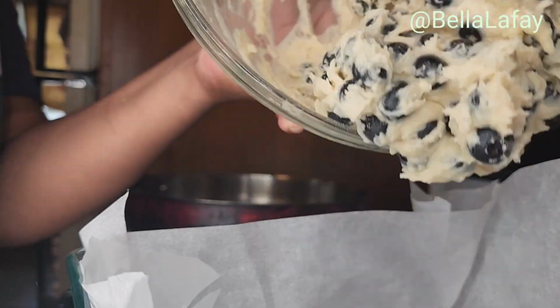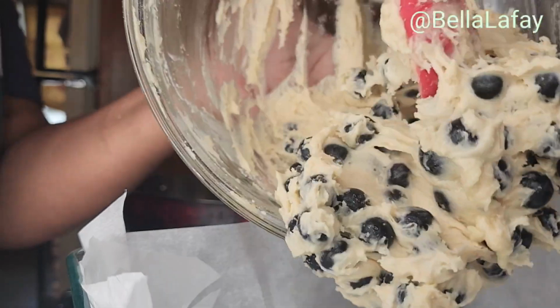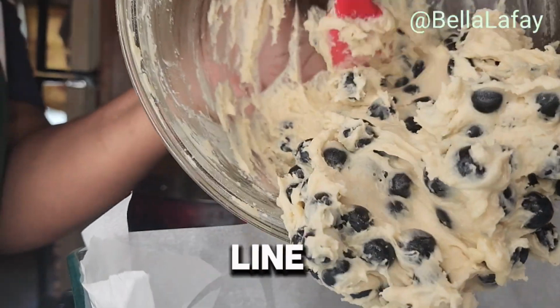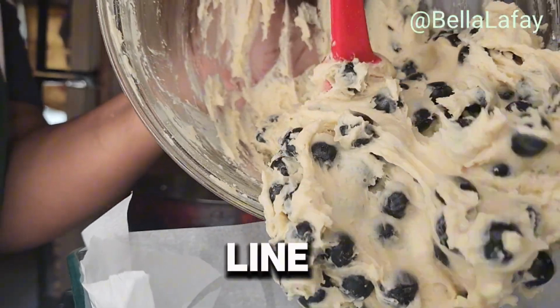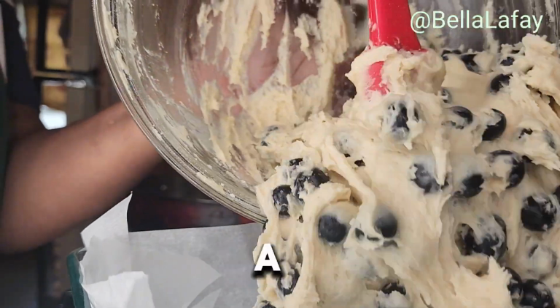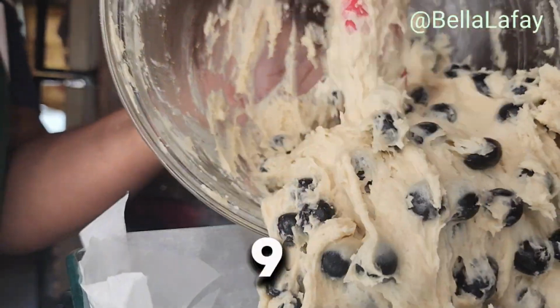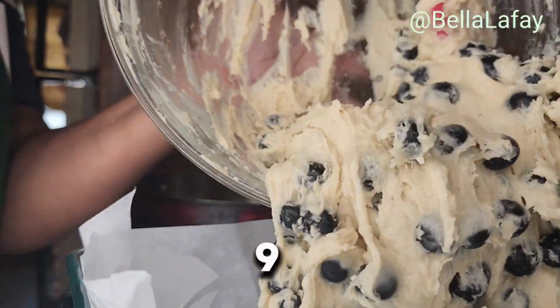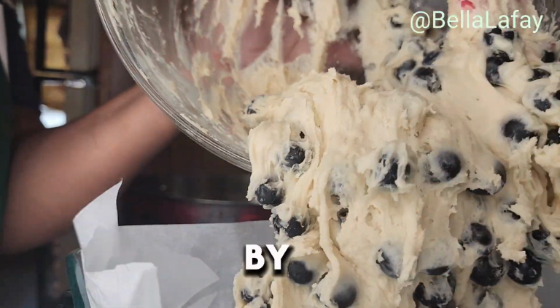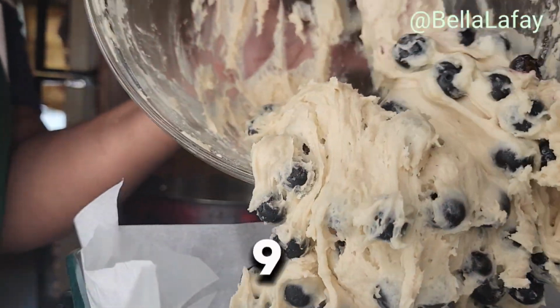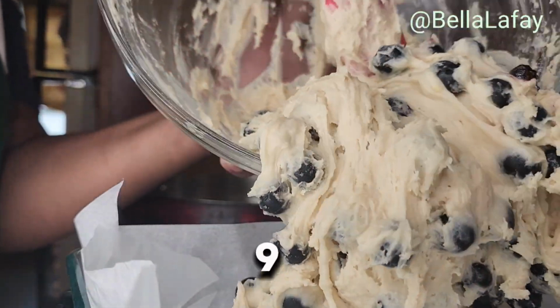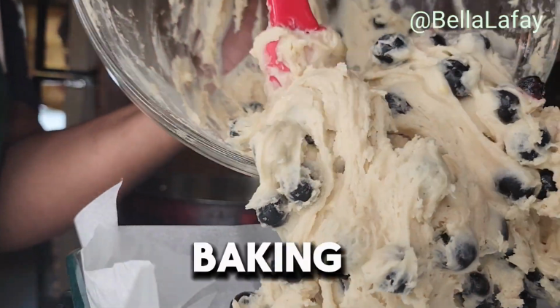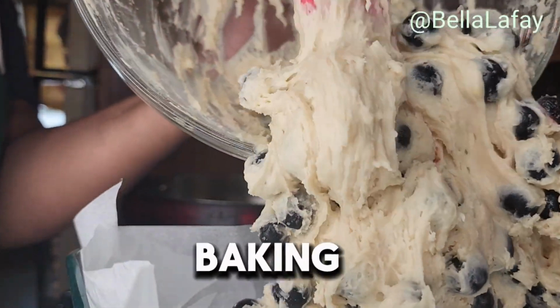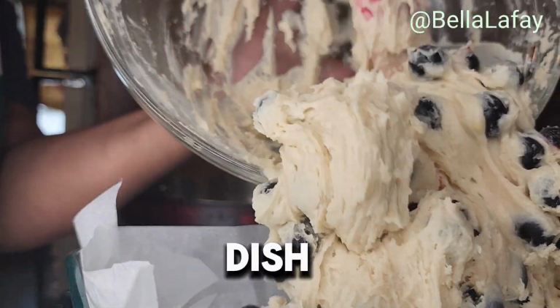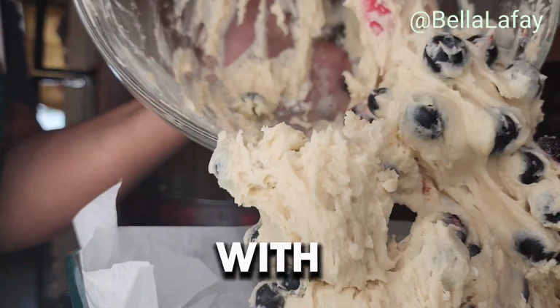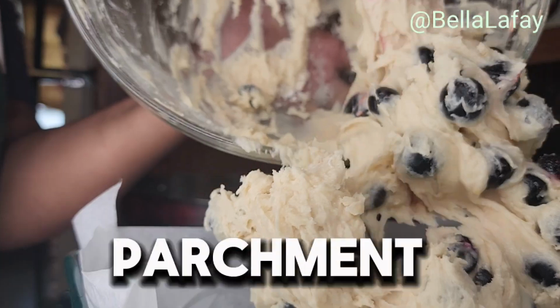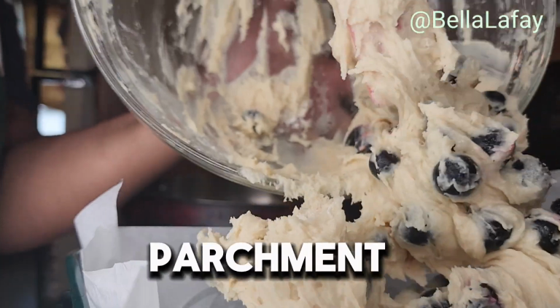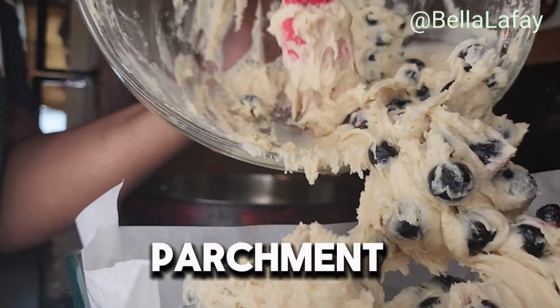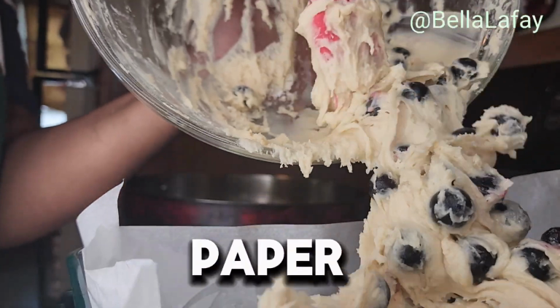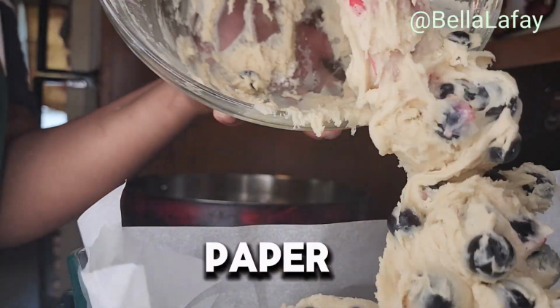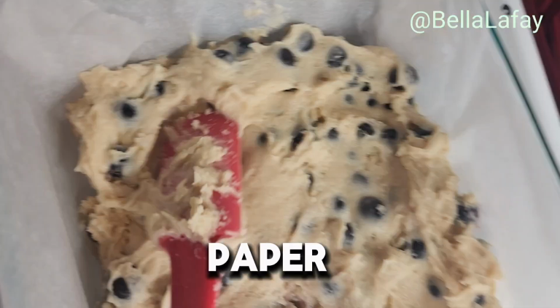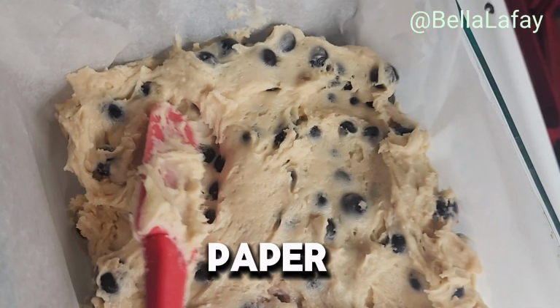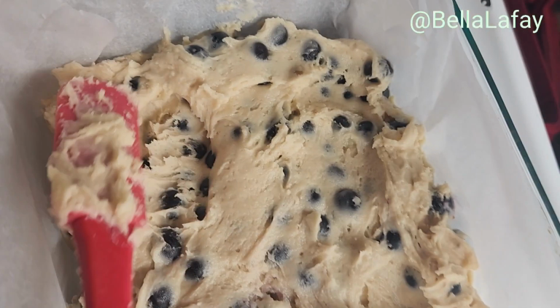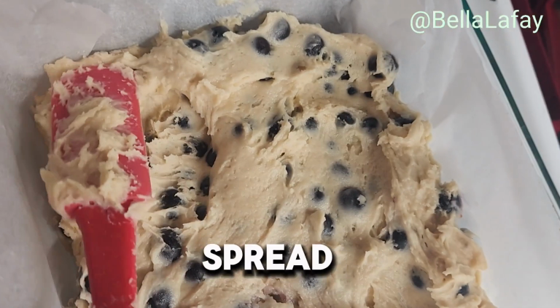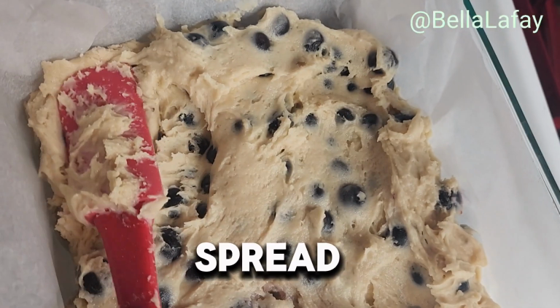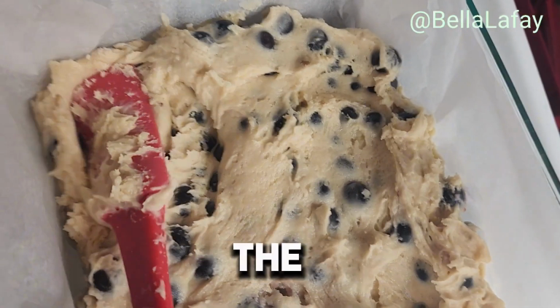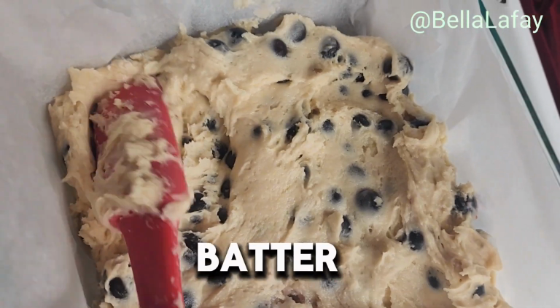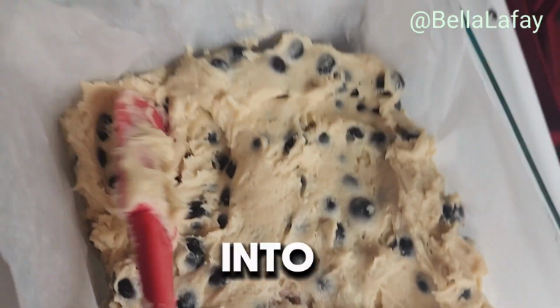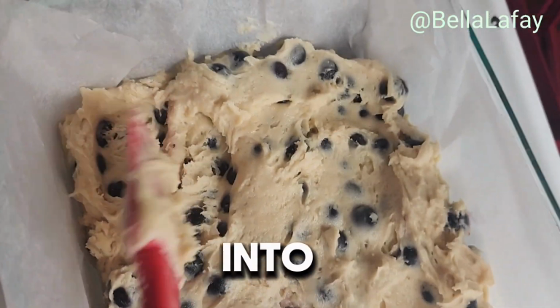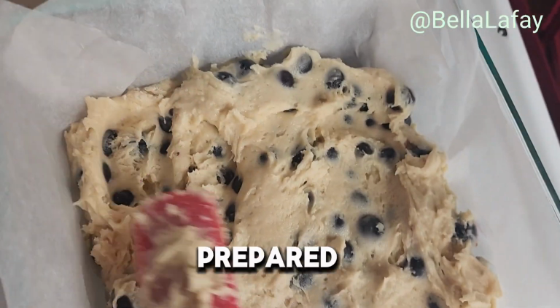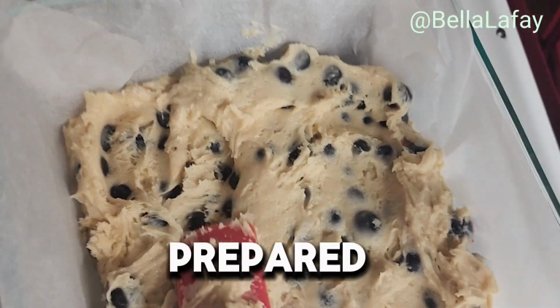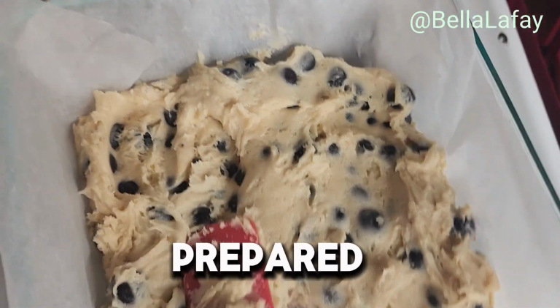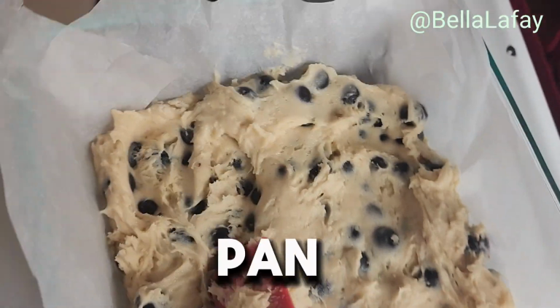Line a 9x9 baking dish with parchment paper. Spread the batter into the prepared pan.